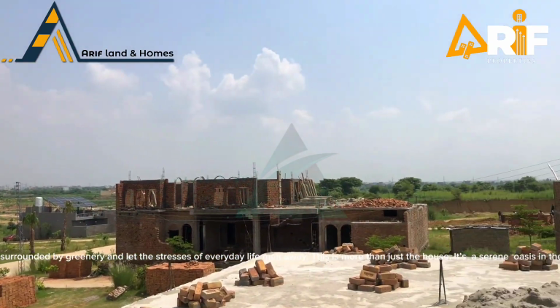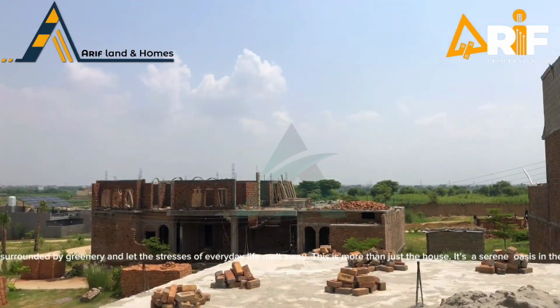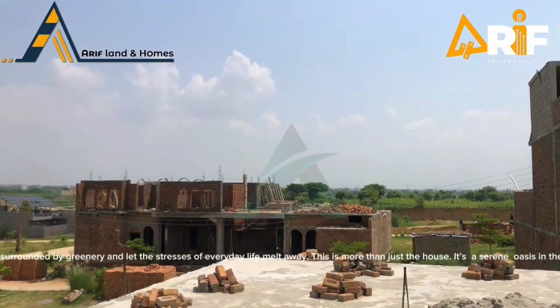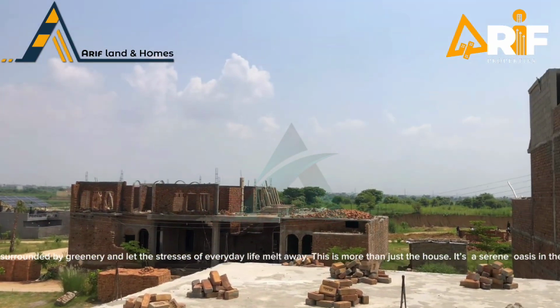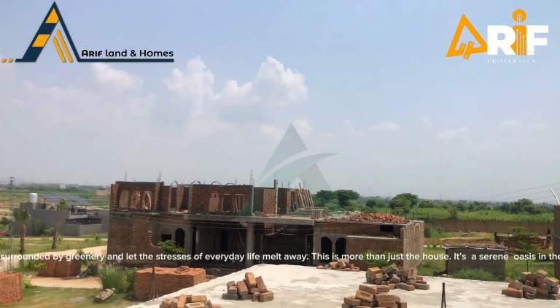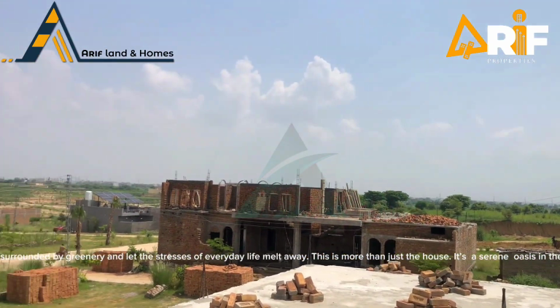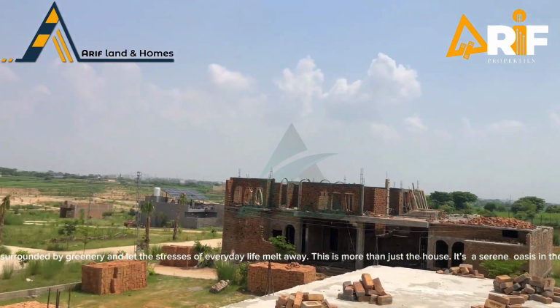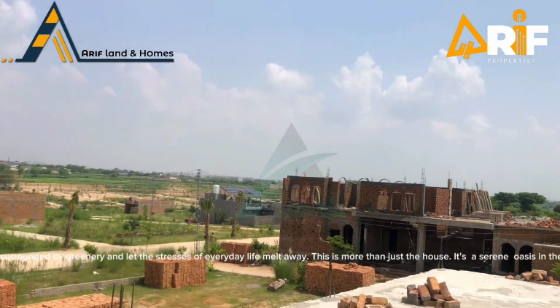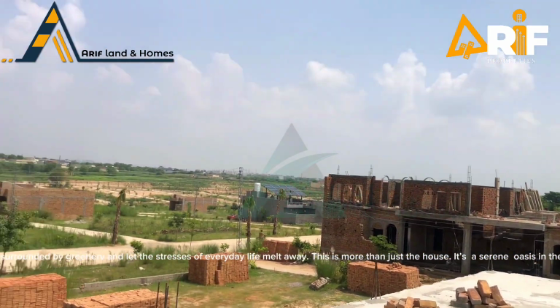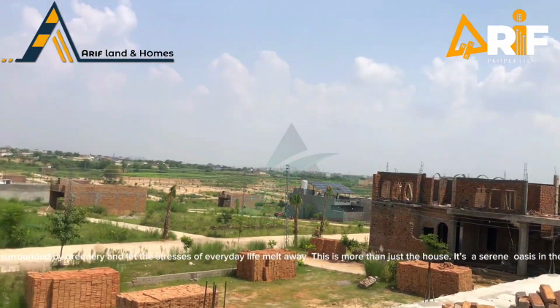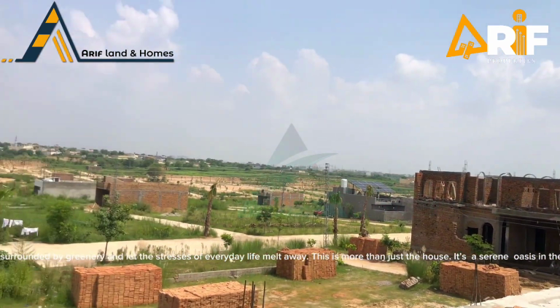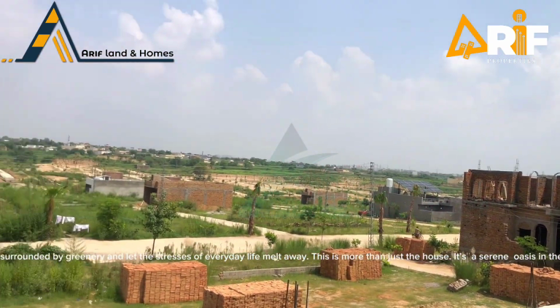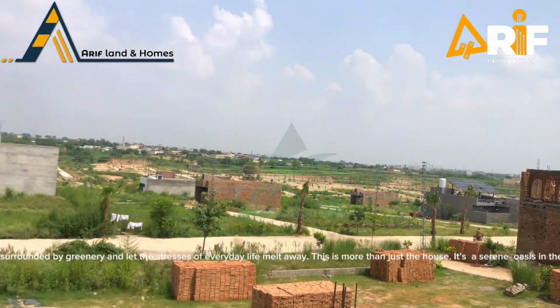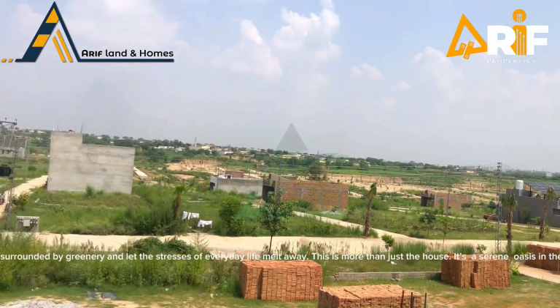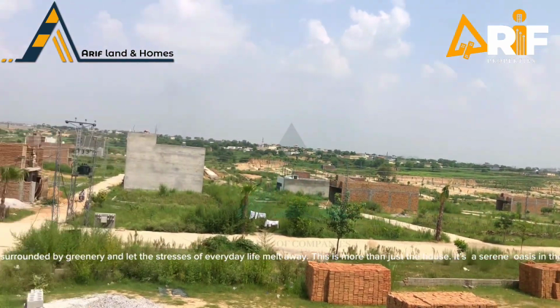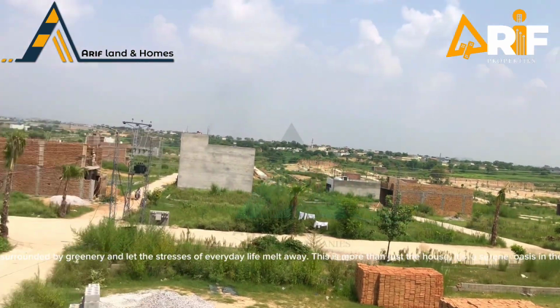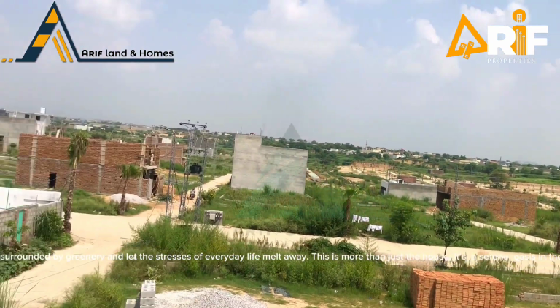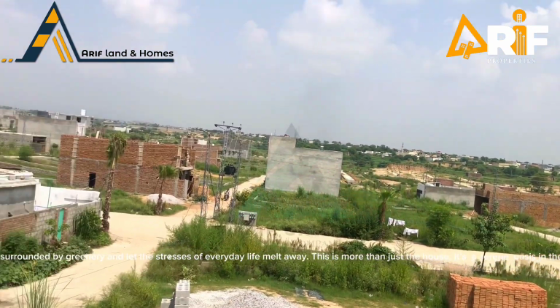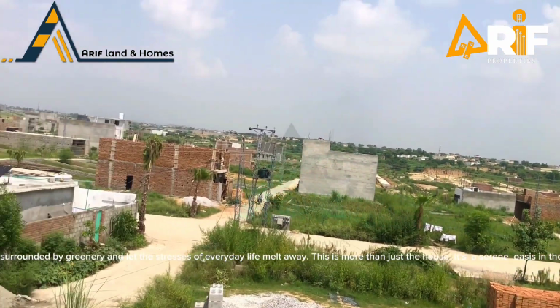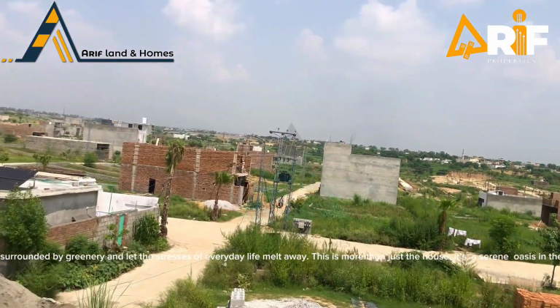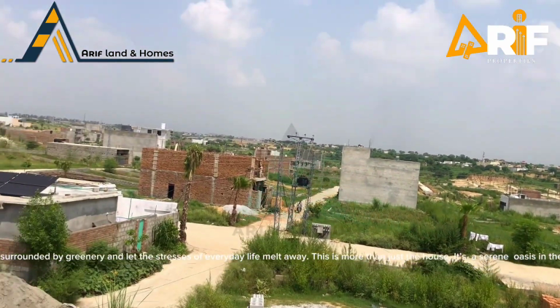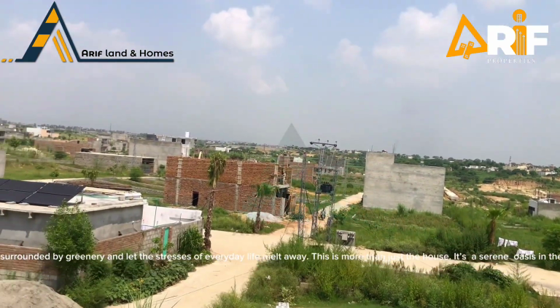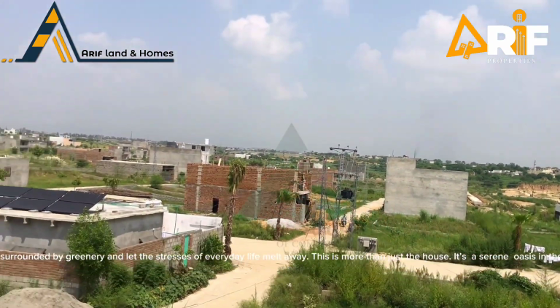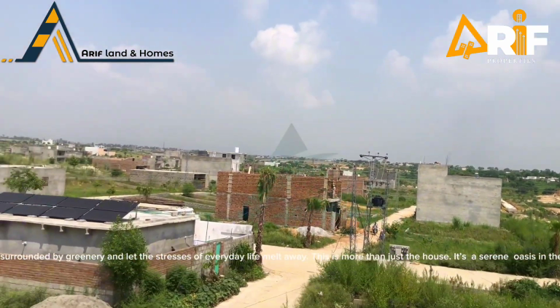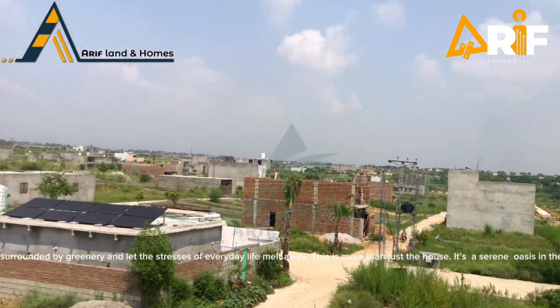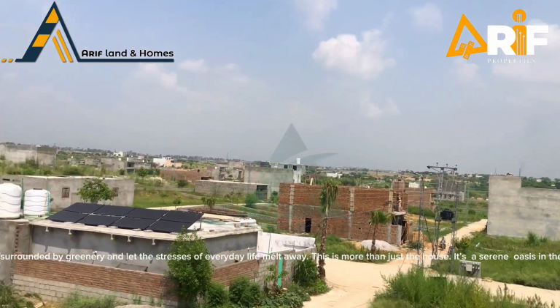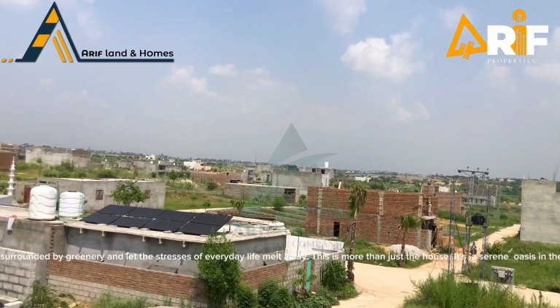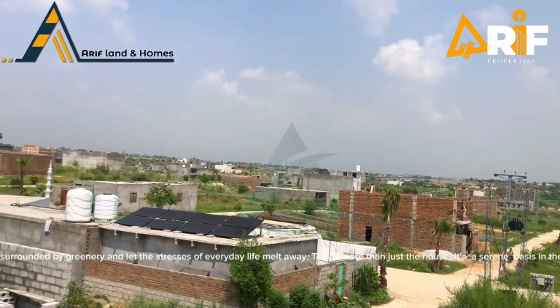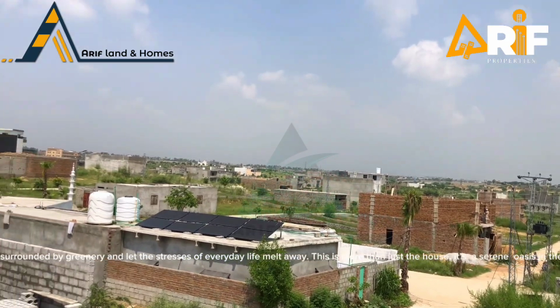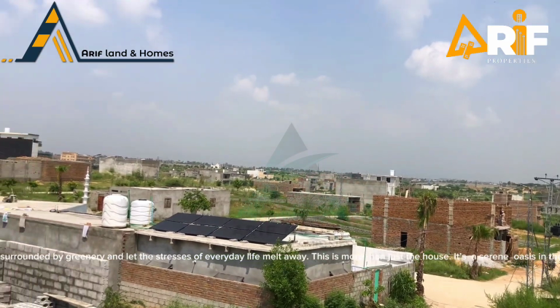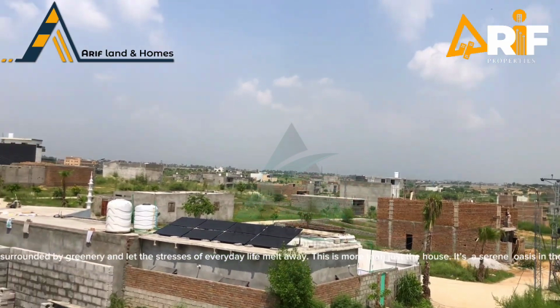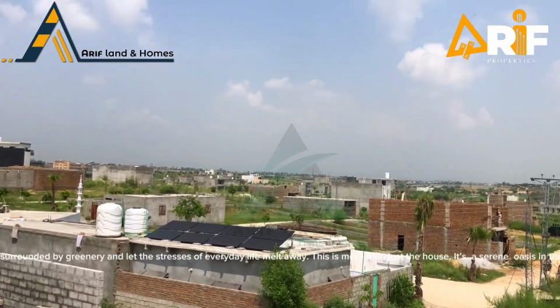This is more than just a house — it's a serene oasis in the heart of Islamabad.